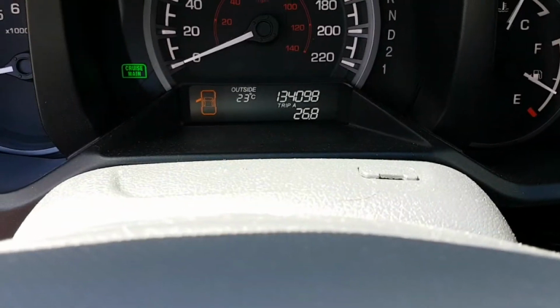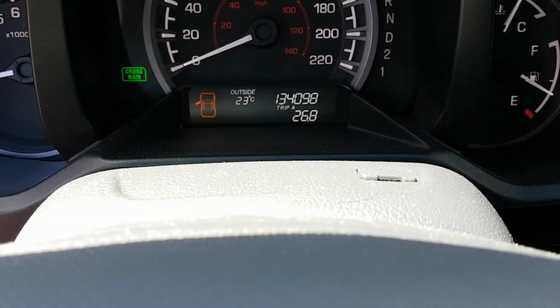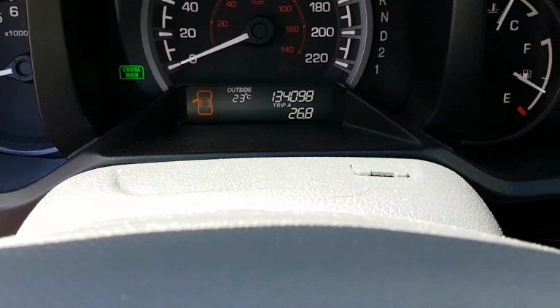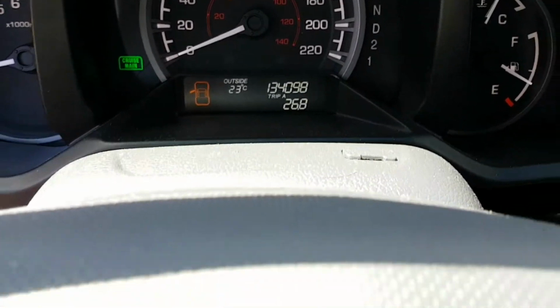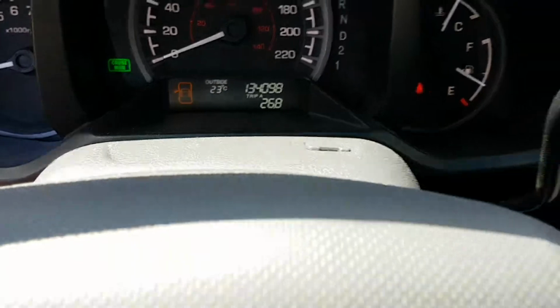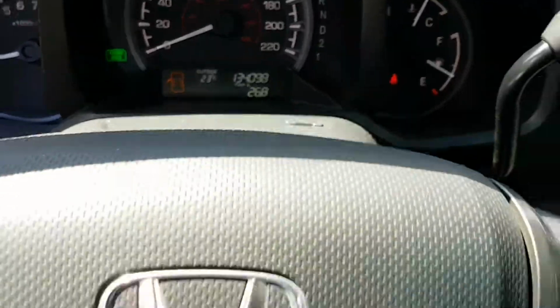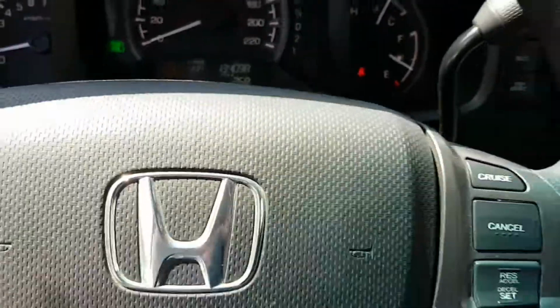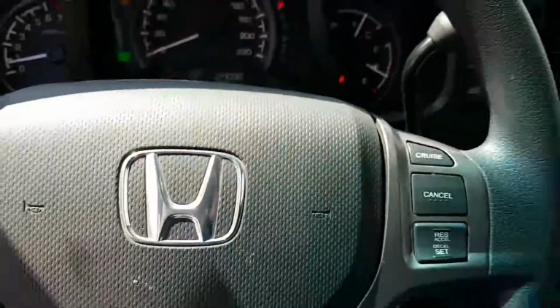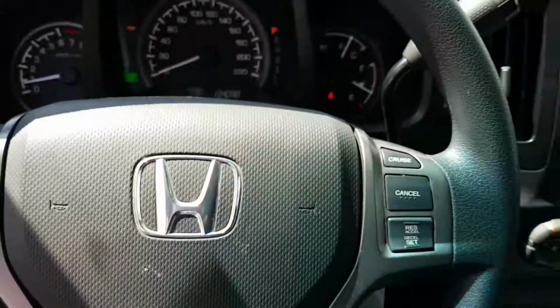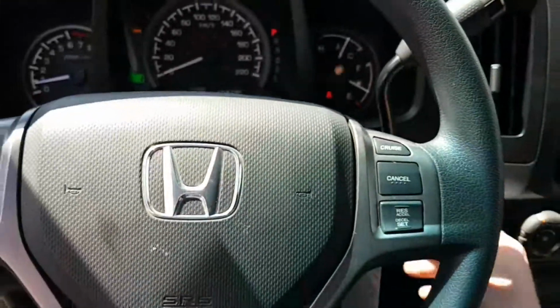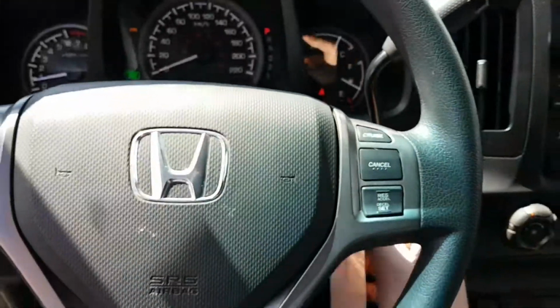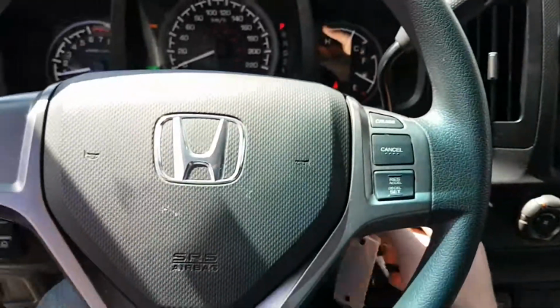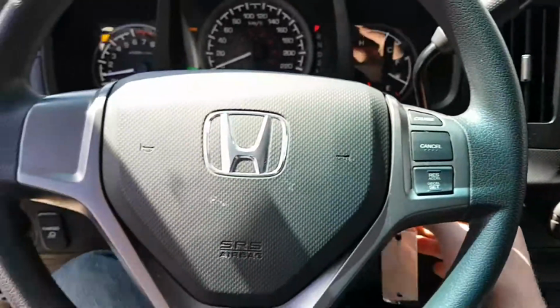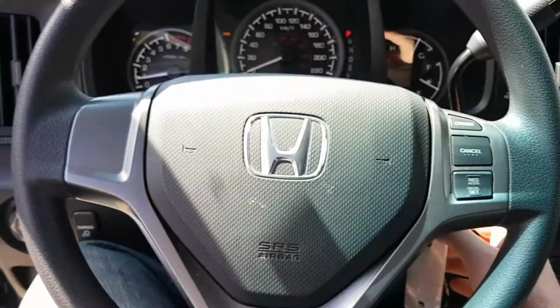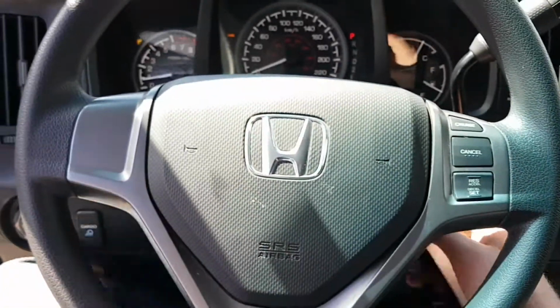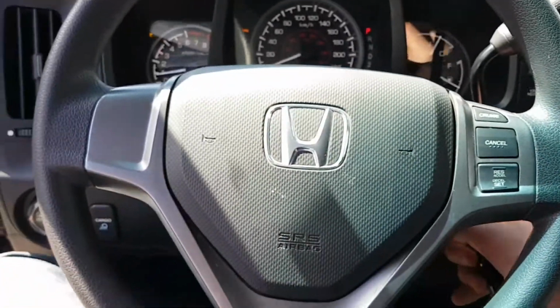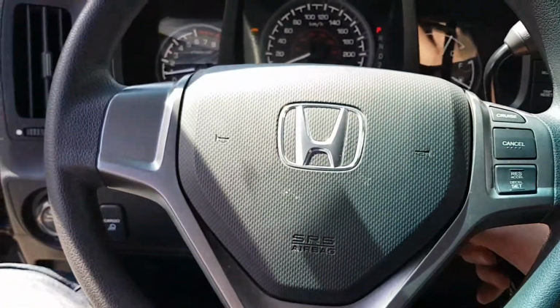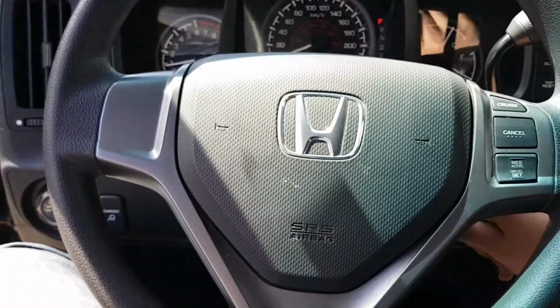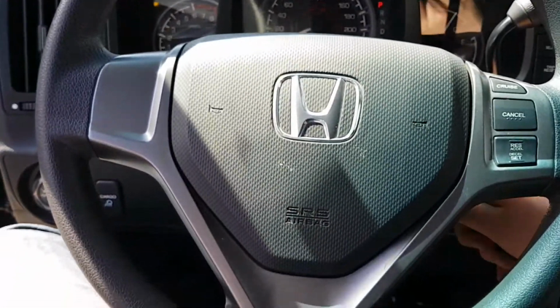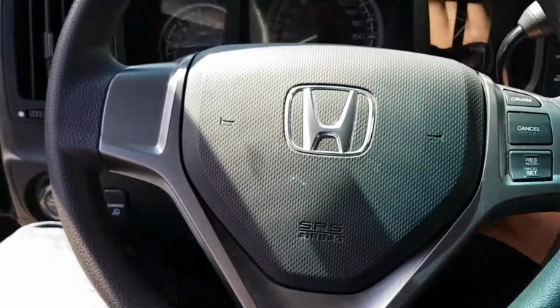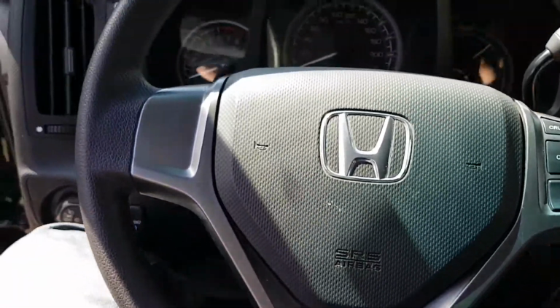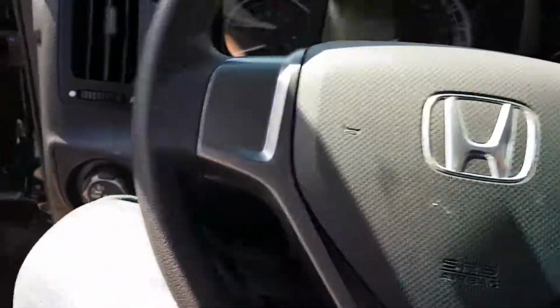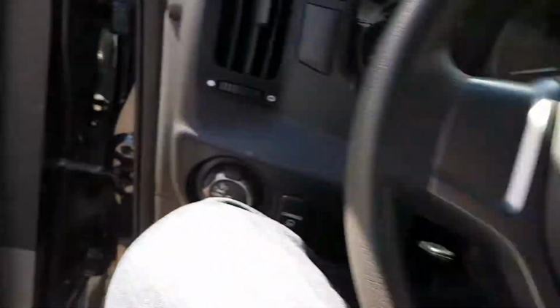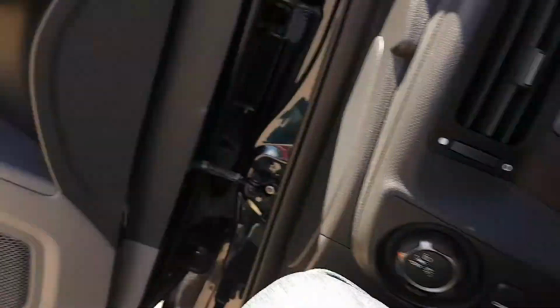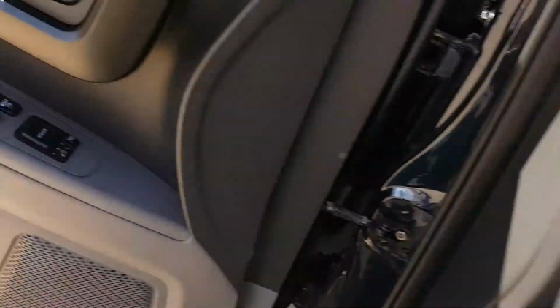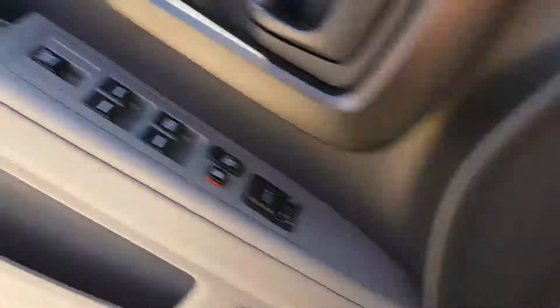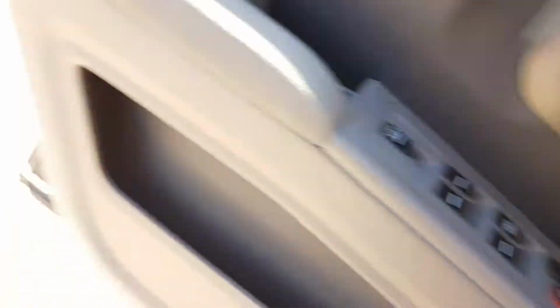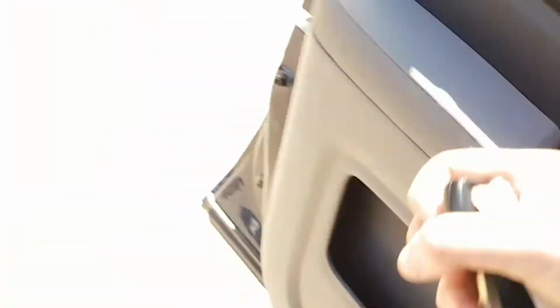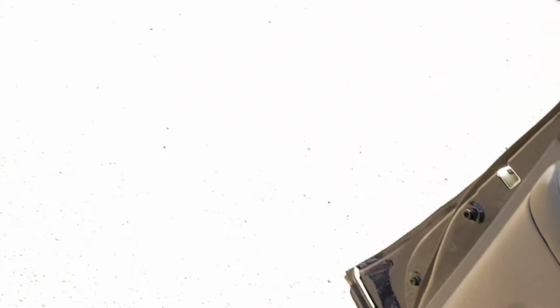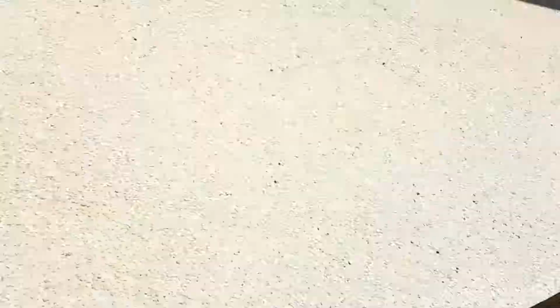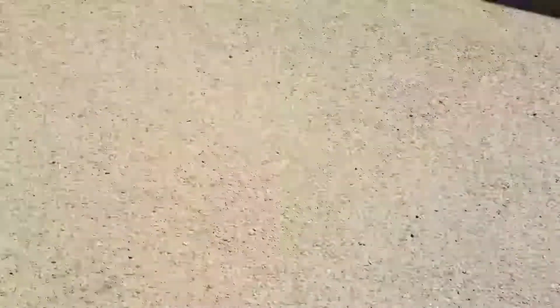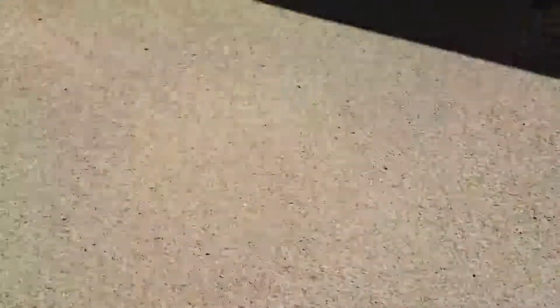134,000 kilometers. This is a nice truck — fairly decent mileage for a 2009.